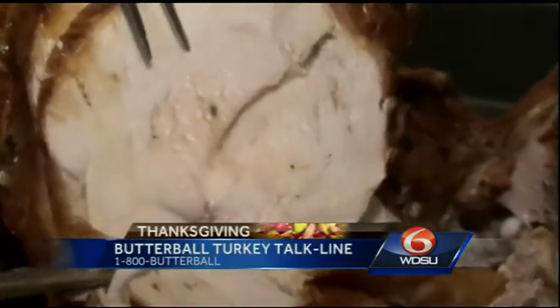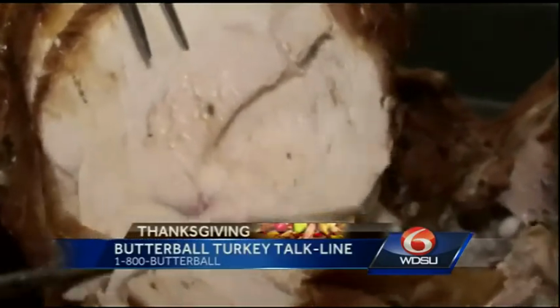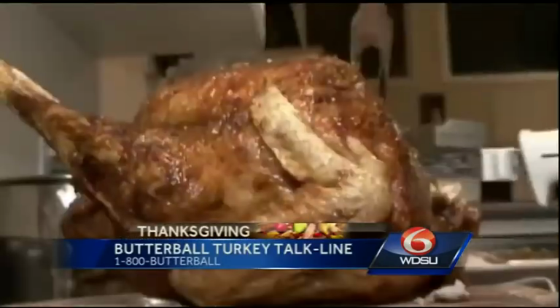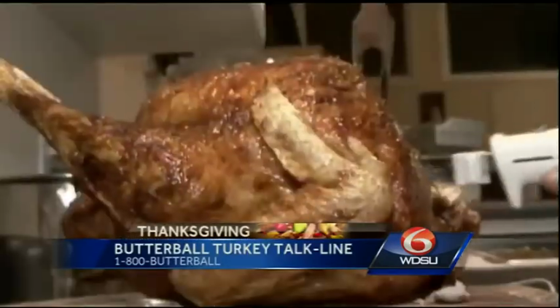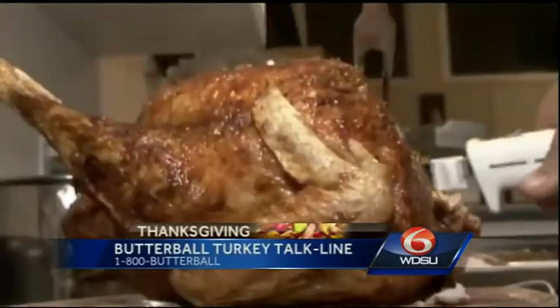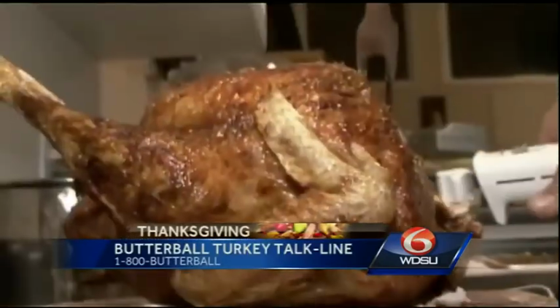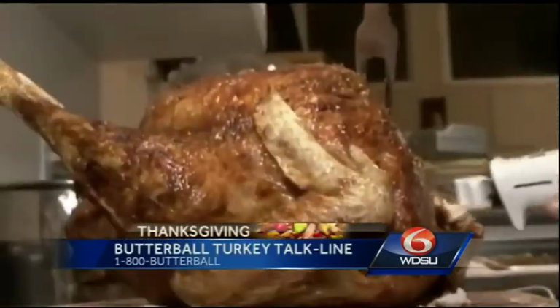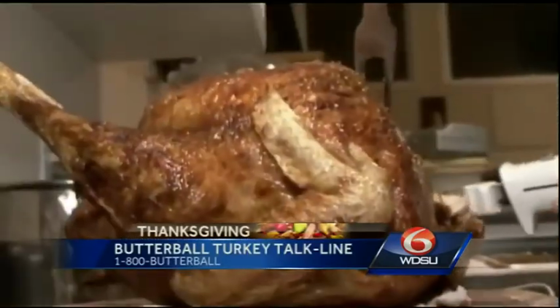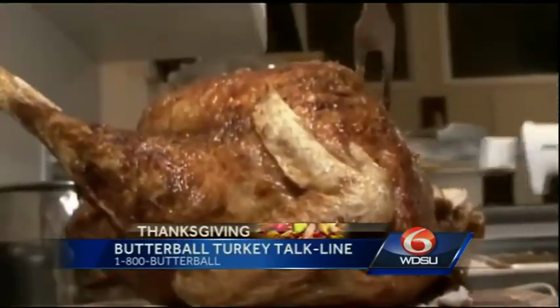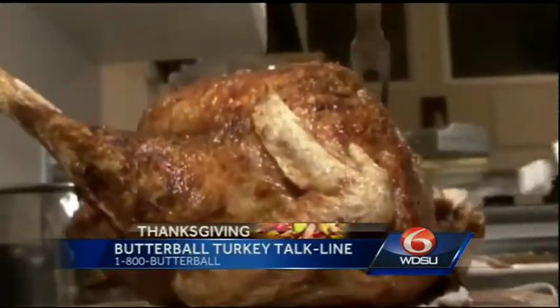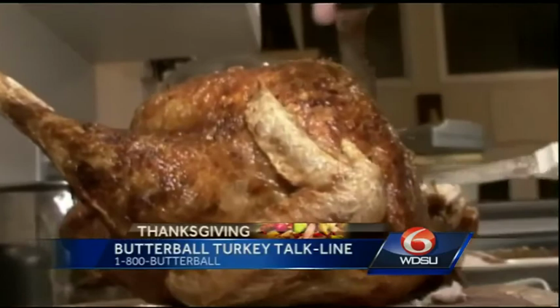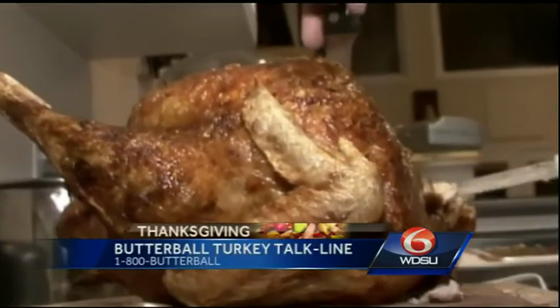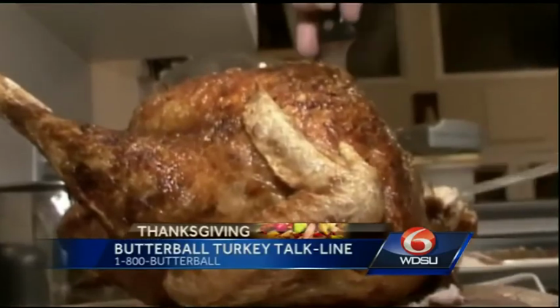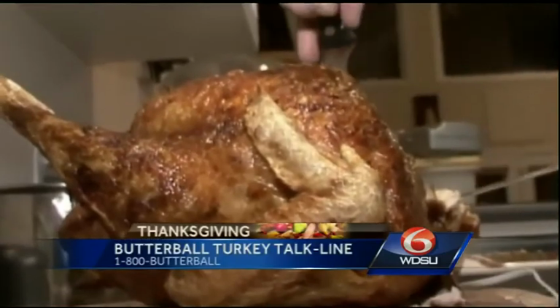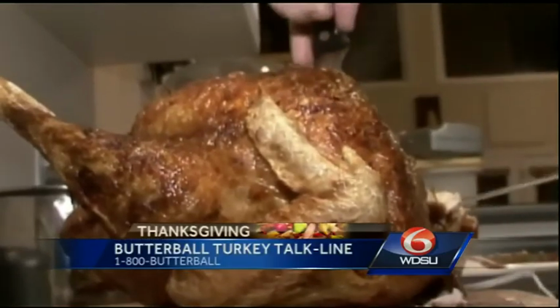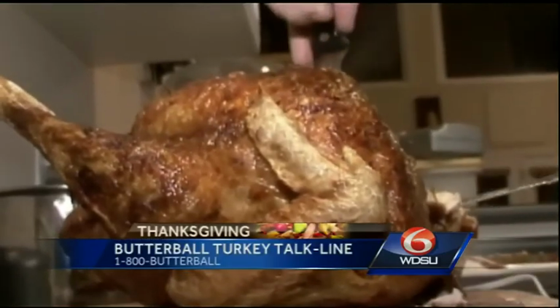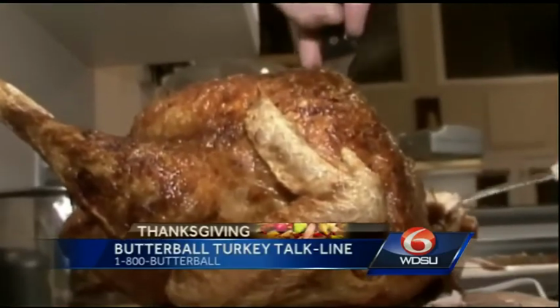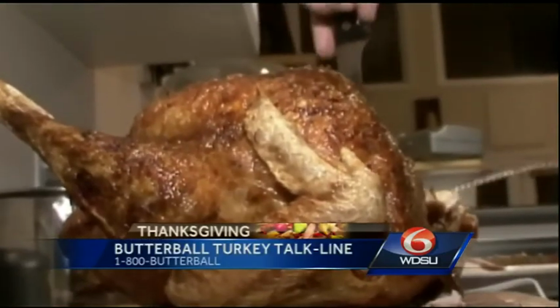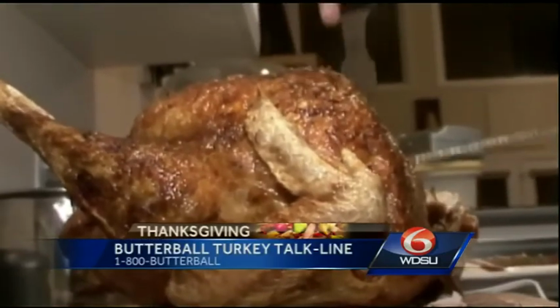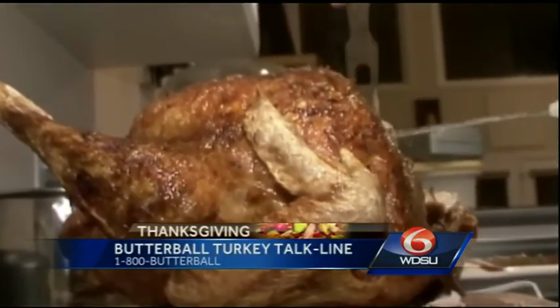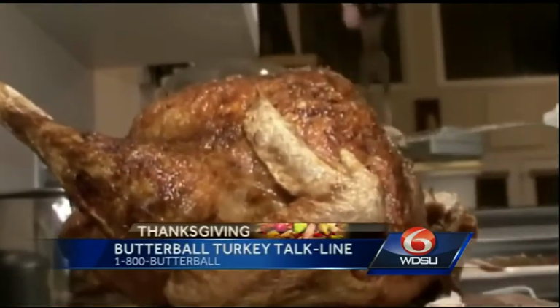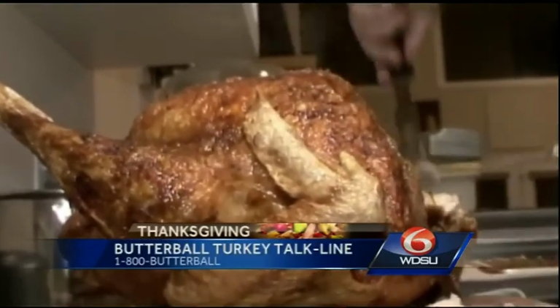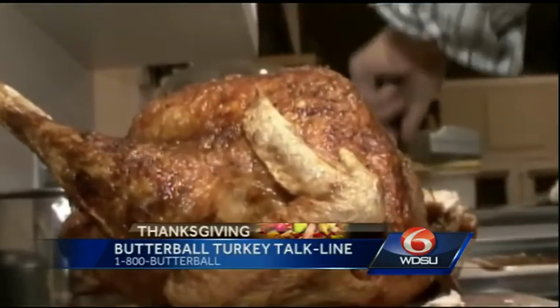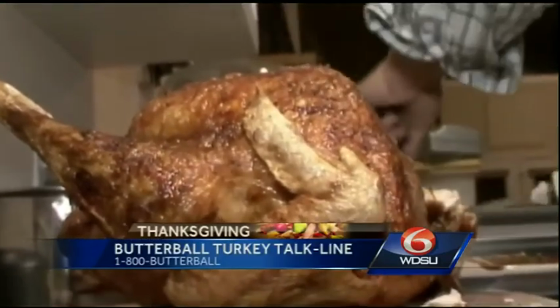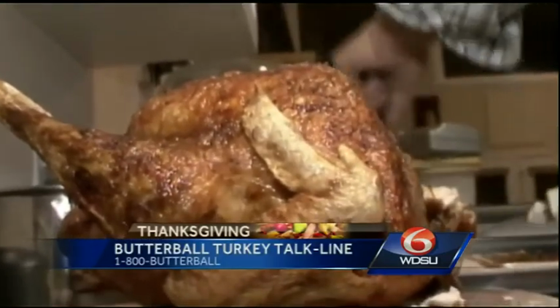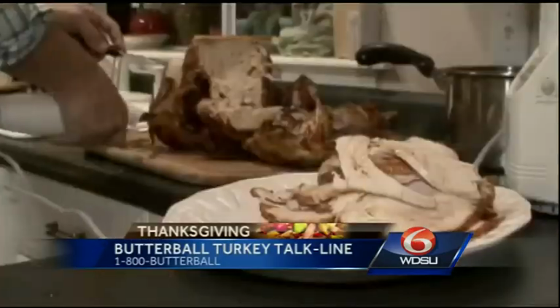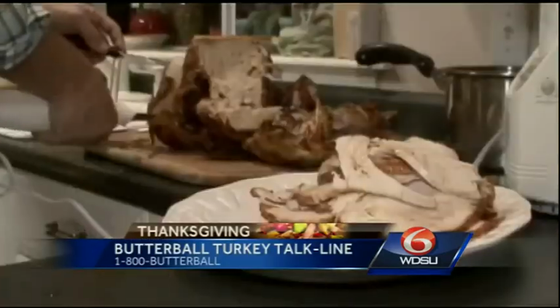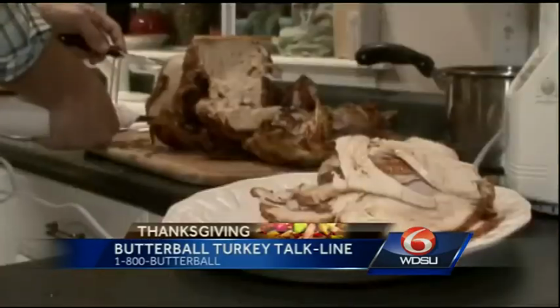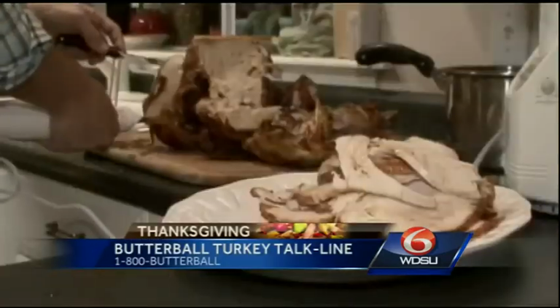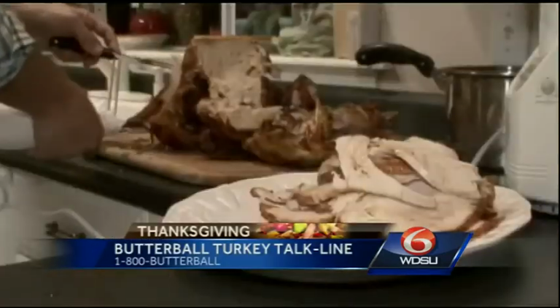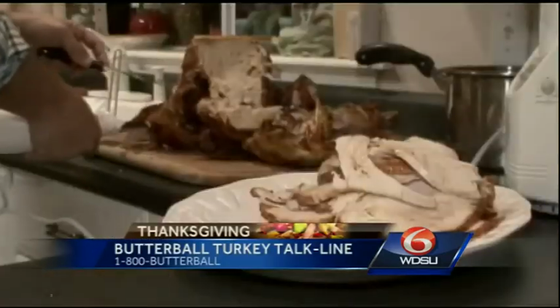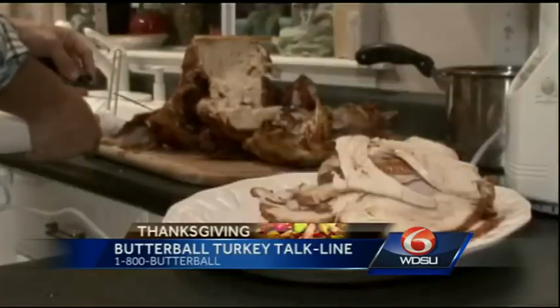Everybody, if you still have questions, you can call the Butterball Turkey Talk Line. That number again: 1-800-BUTTERBALL.